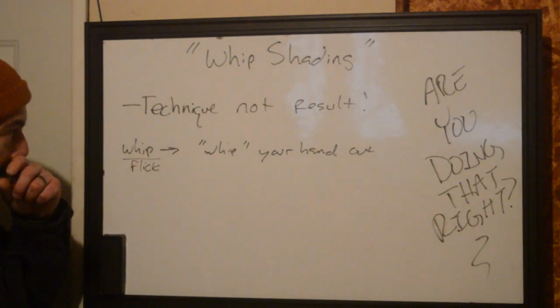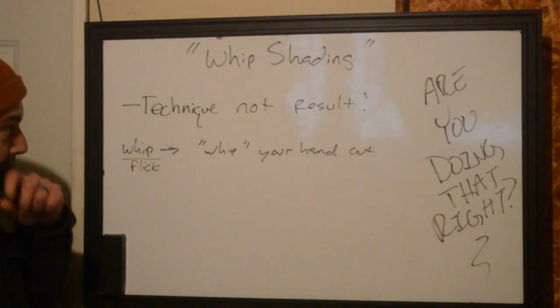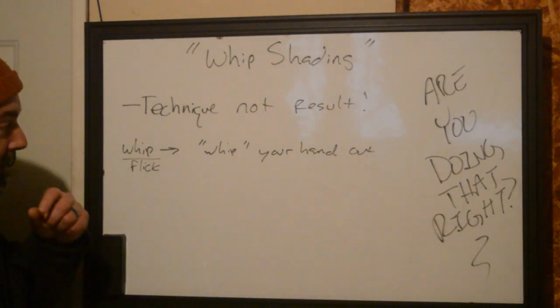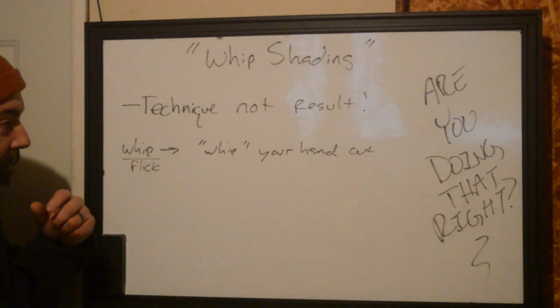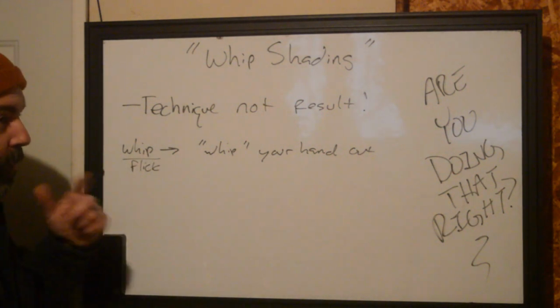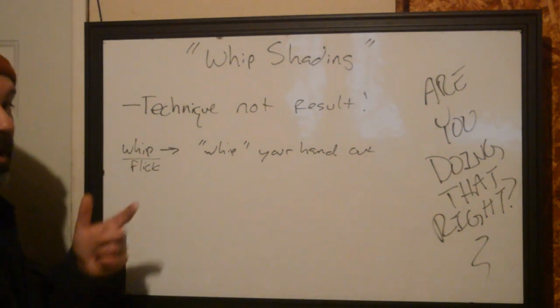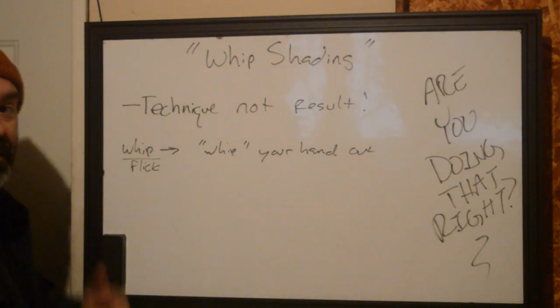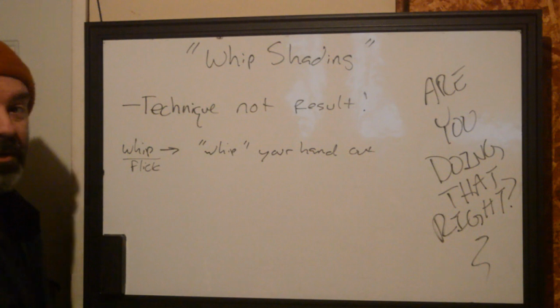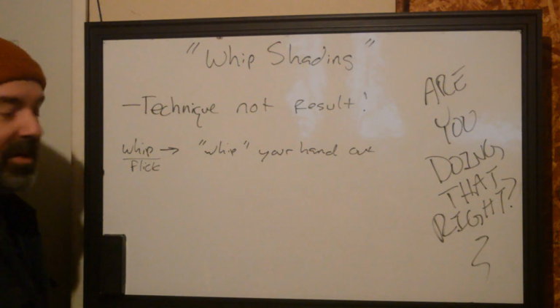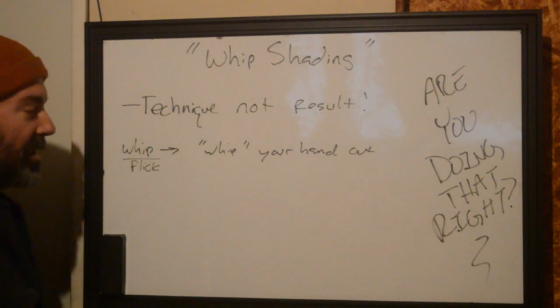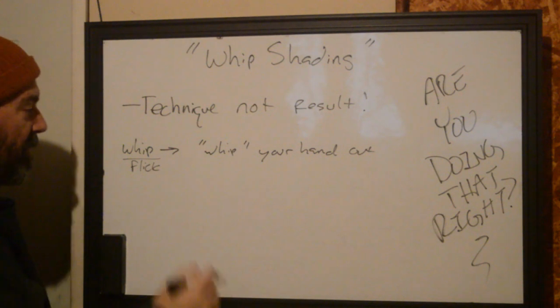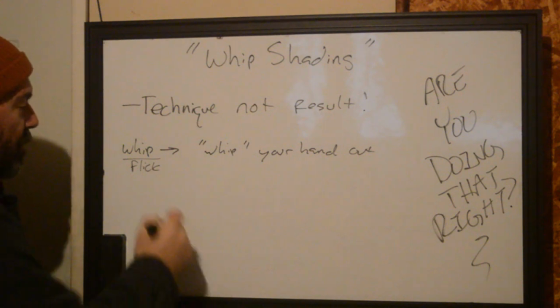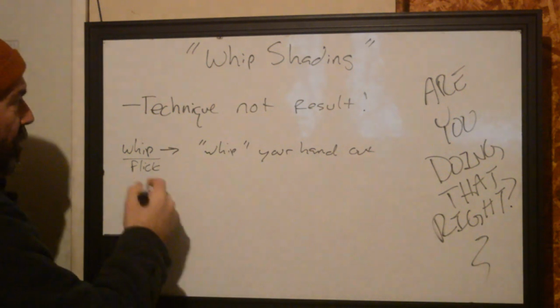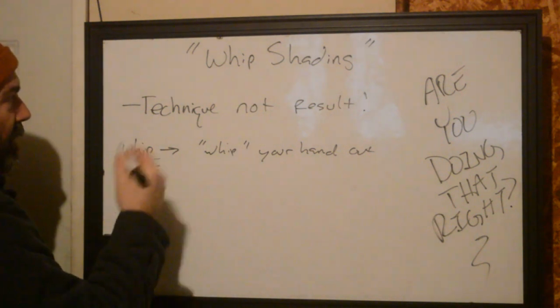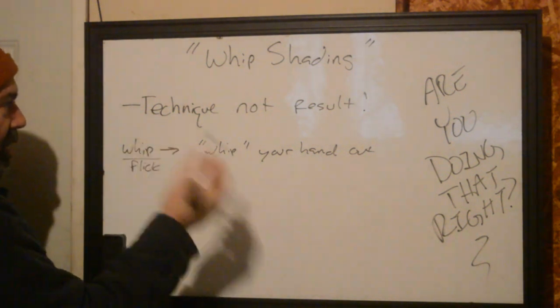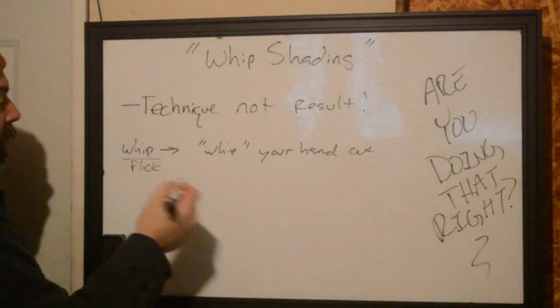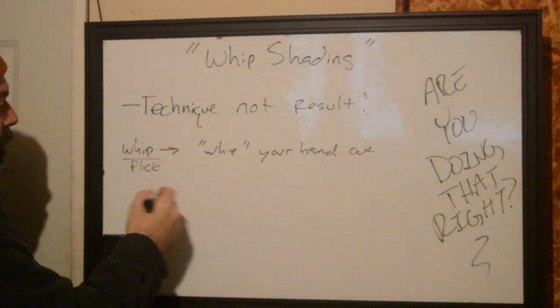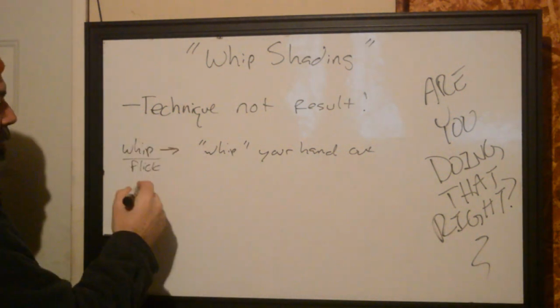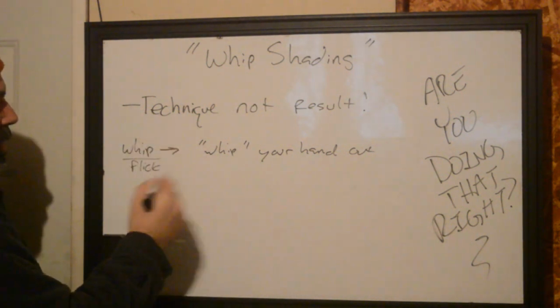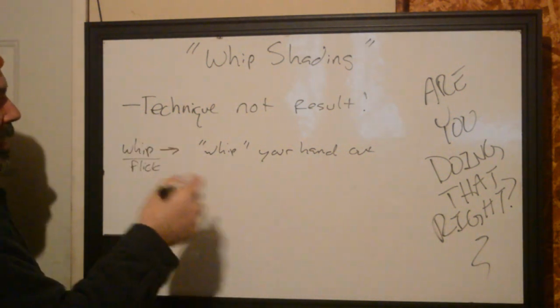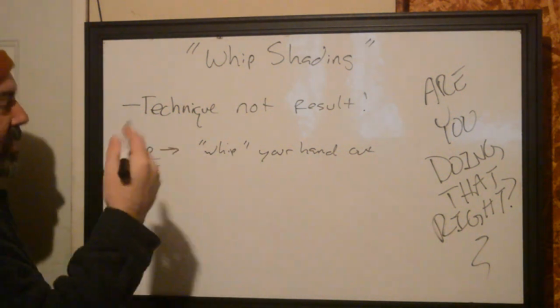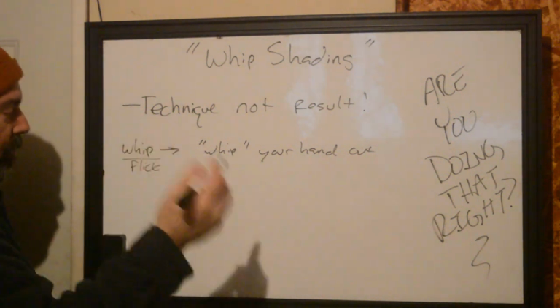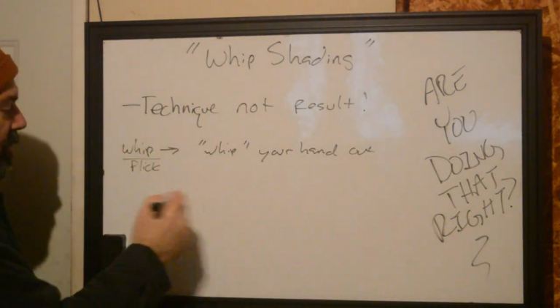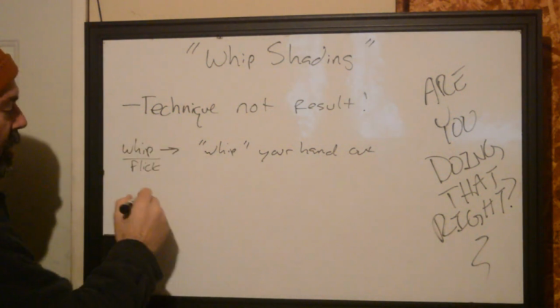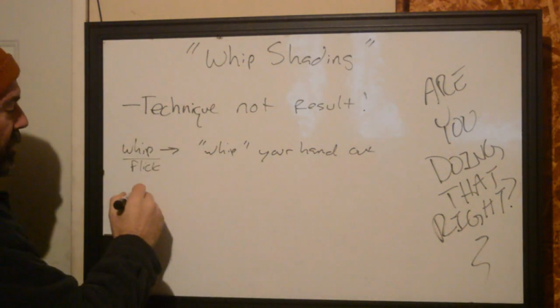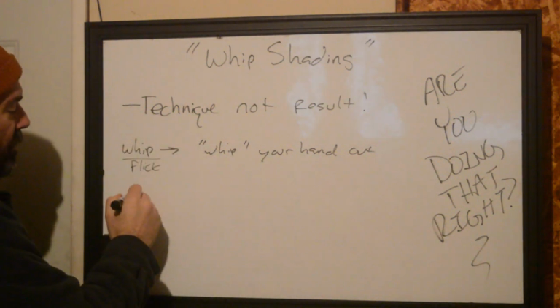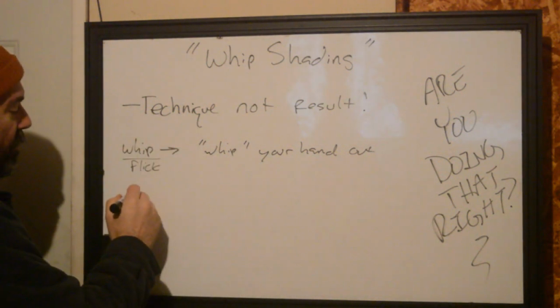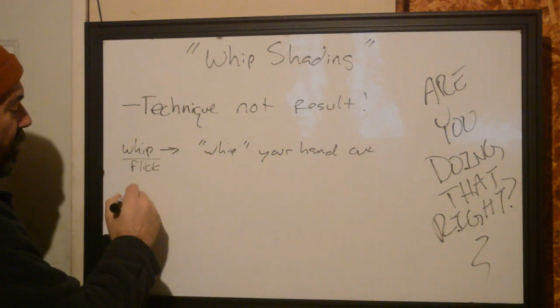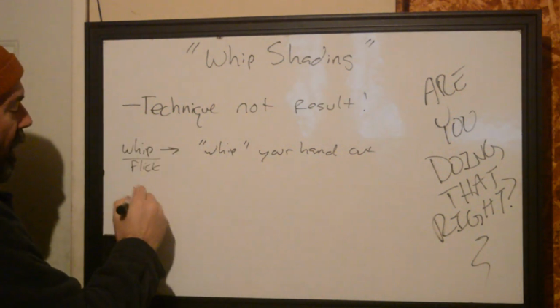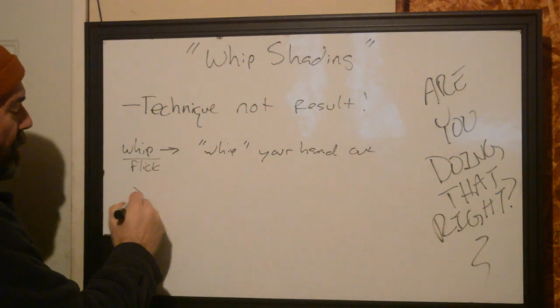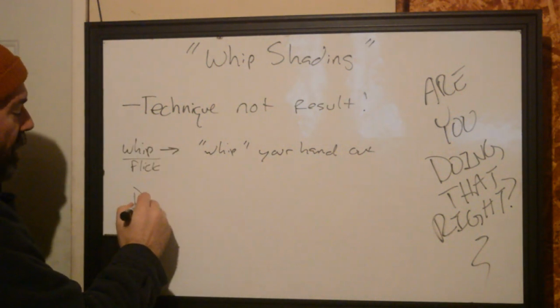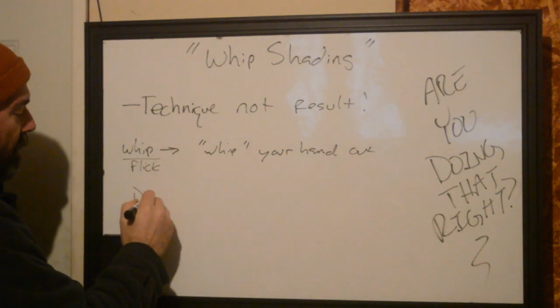More often than not, what I see people doing and calling whip shading — the result they're looking for — is actually drag shading.